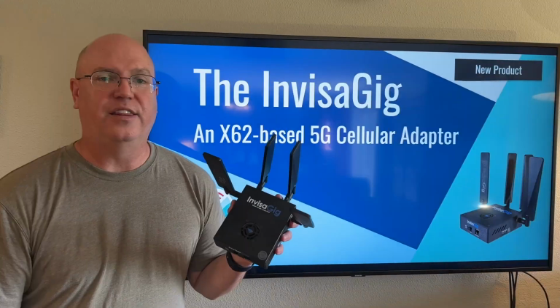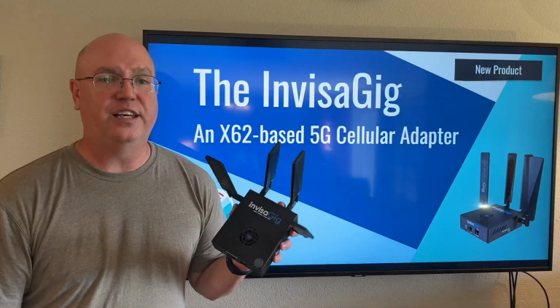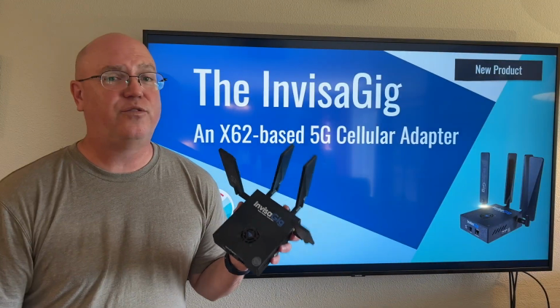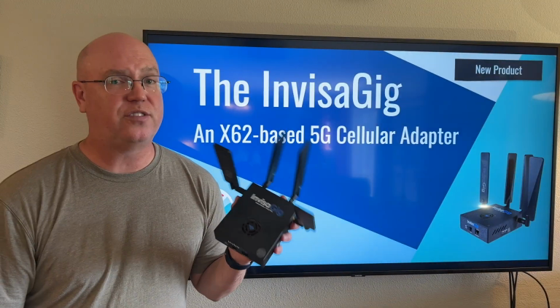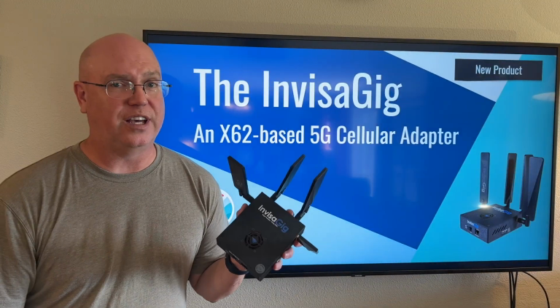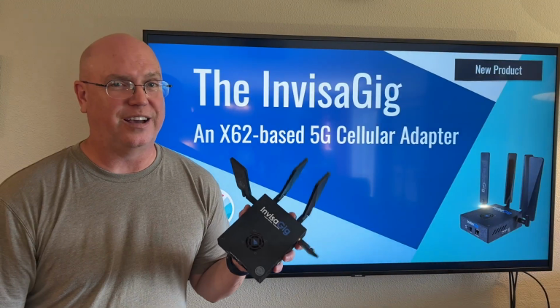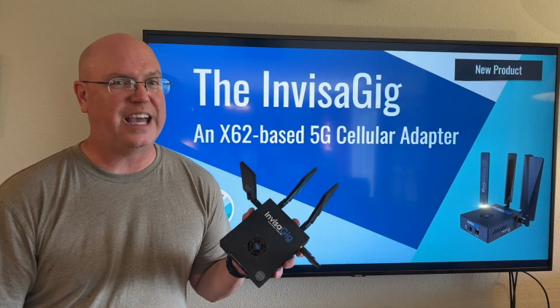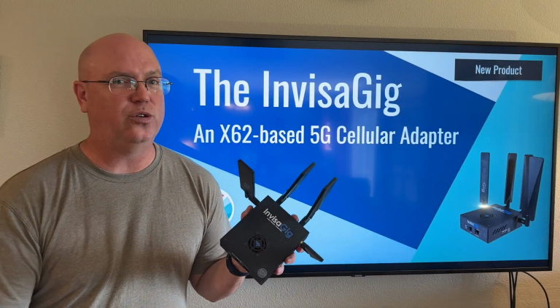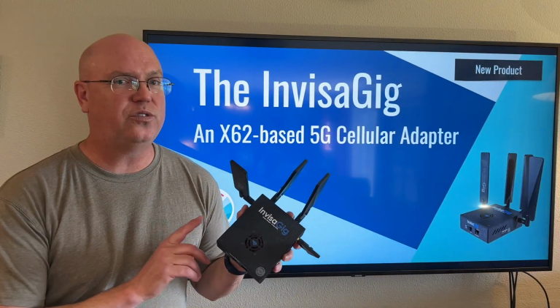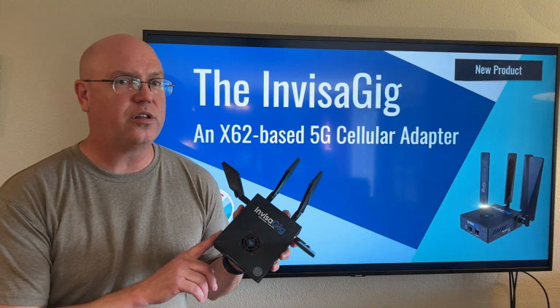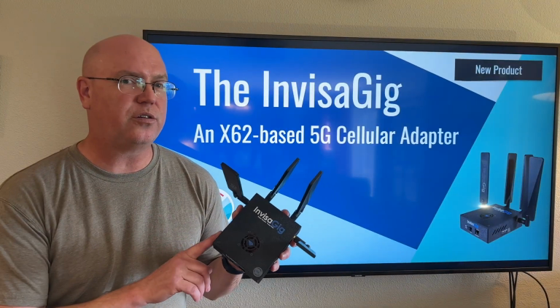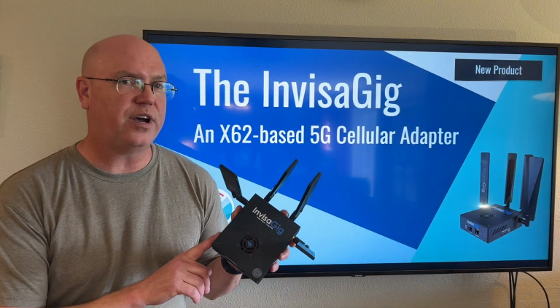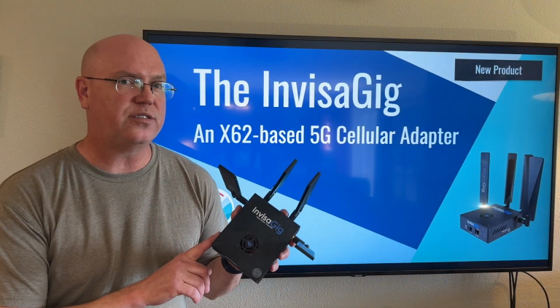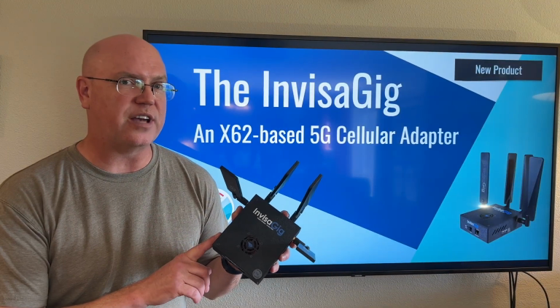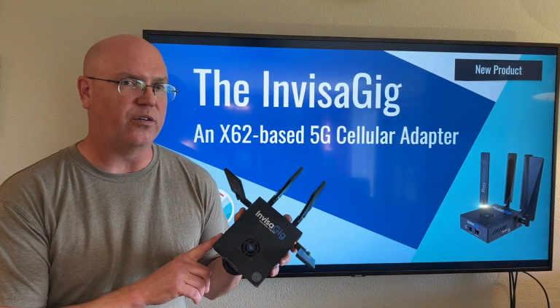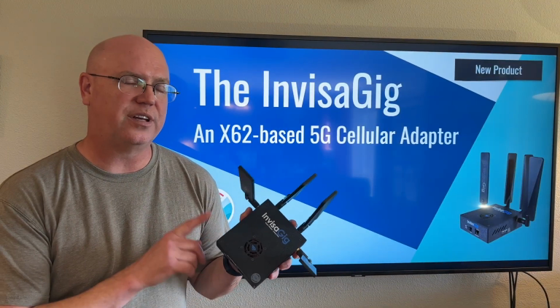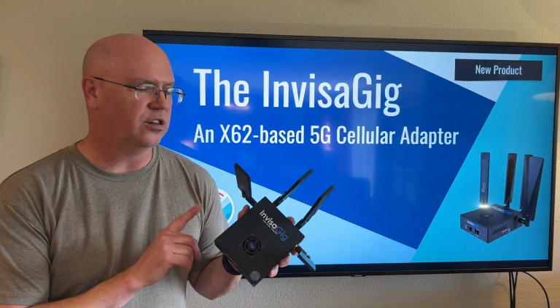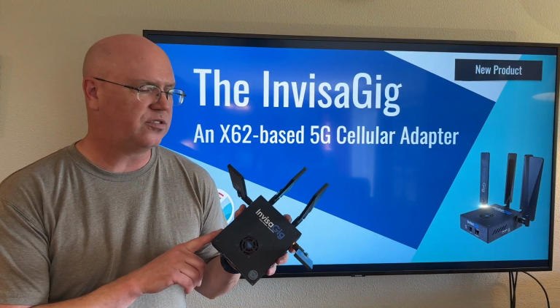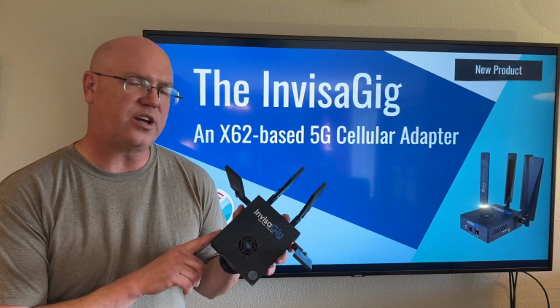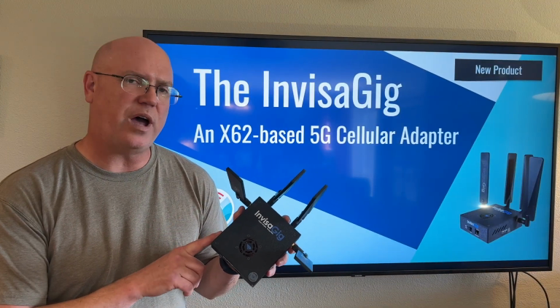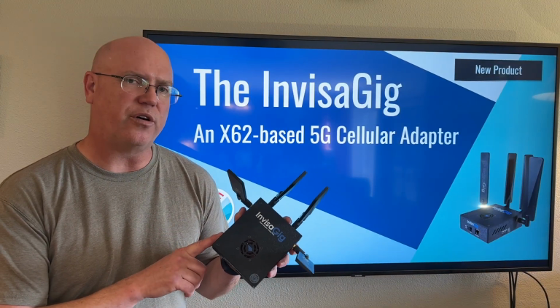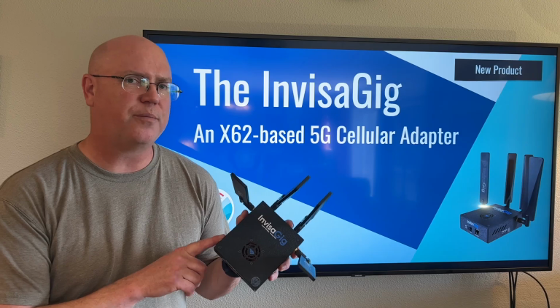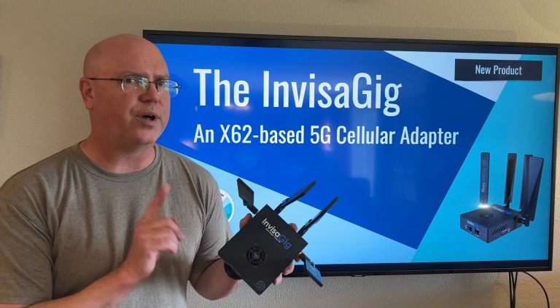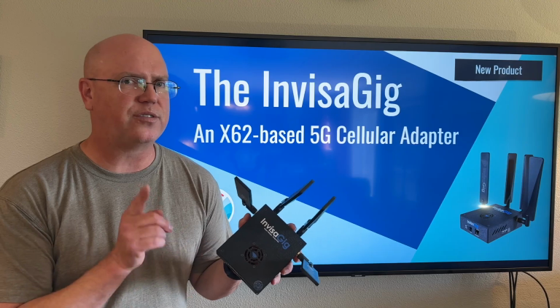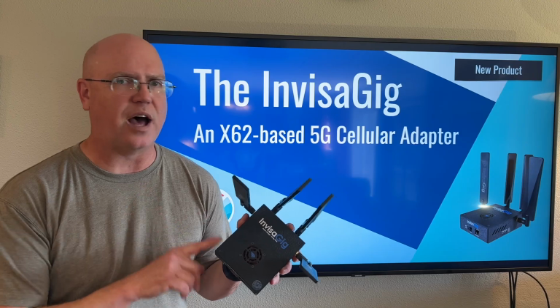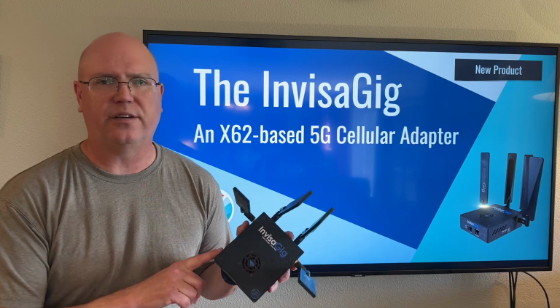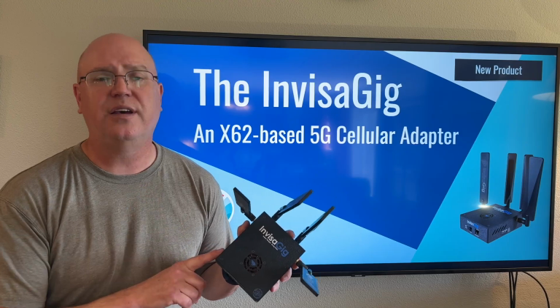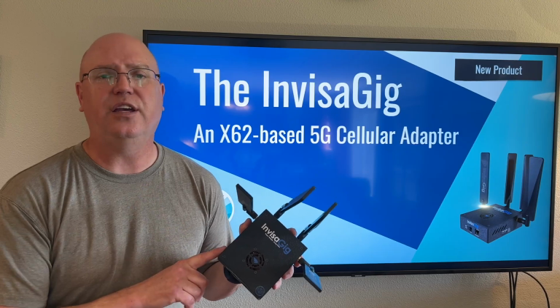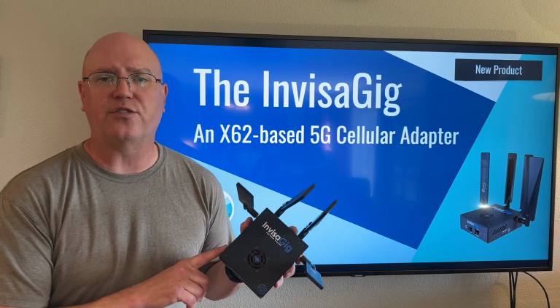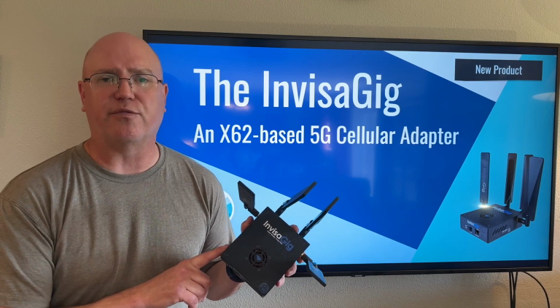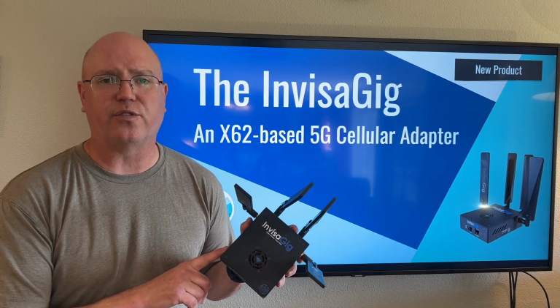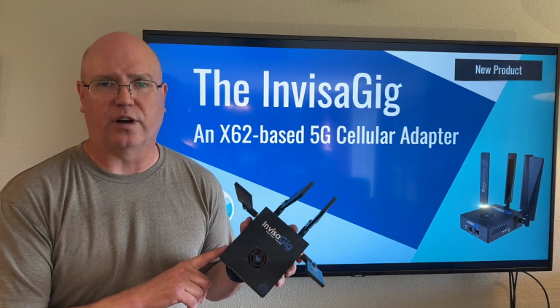The Invisigig, a new cellular device that's out. It looks like a router but it's not. Here's our first look.